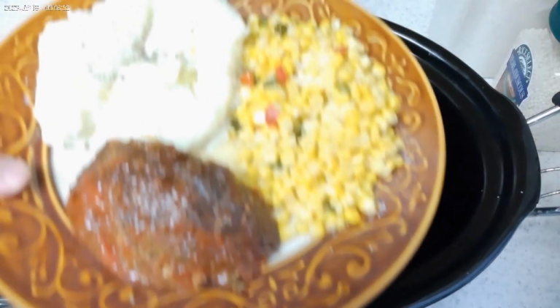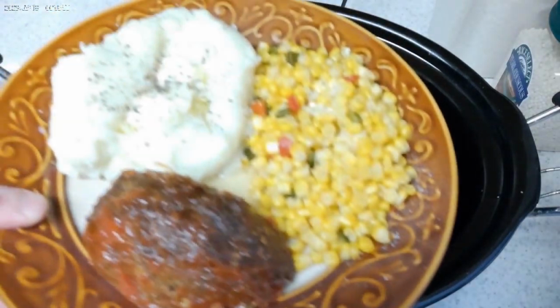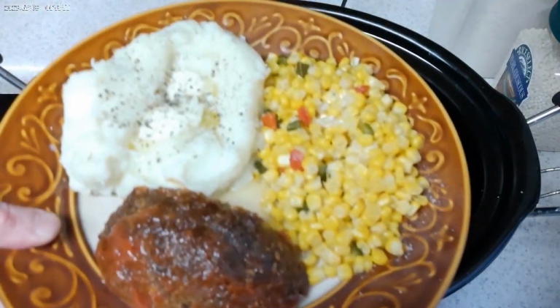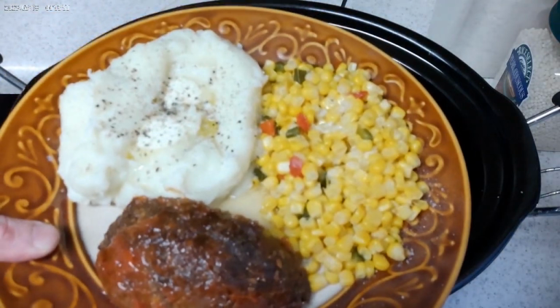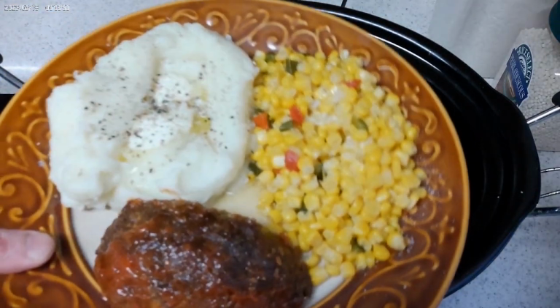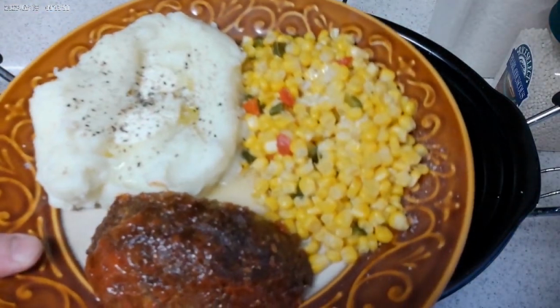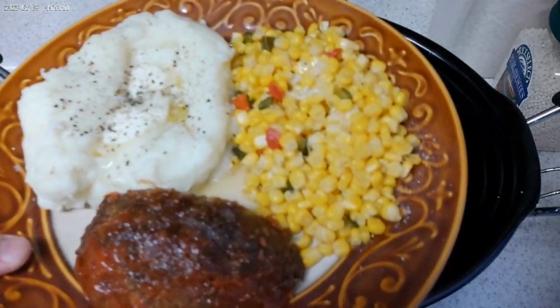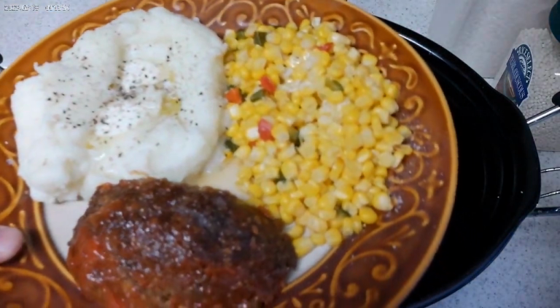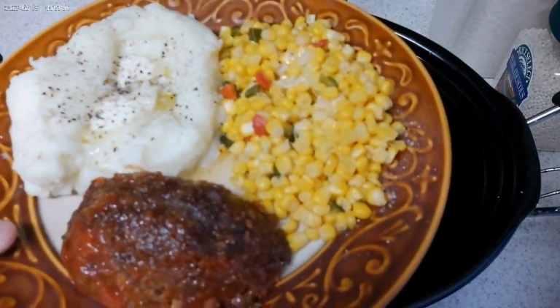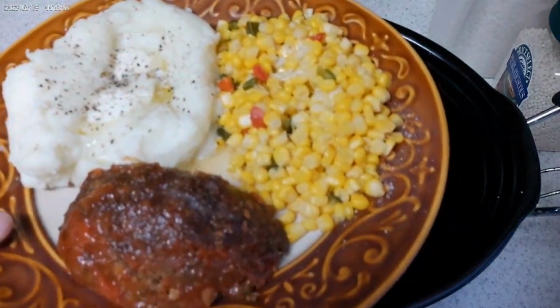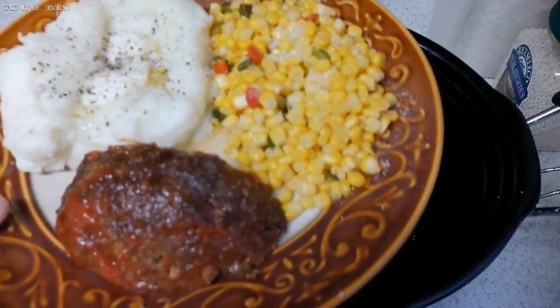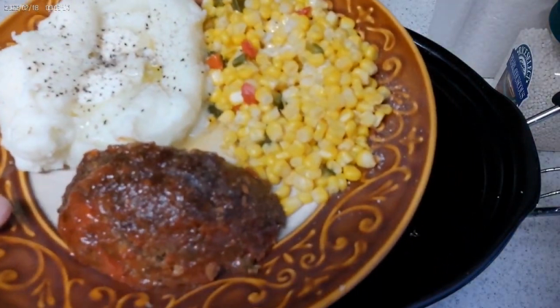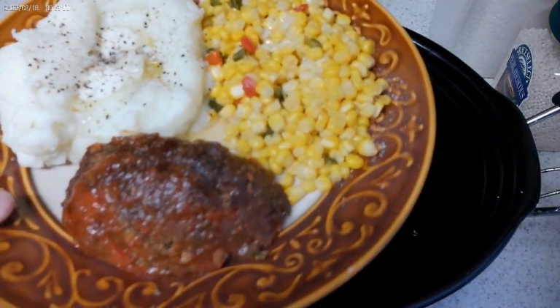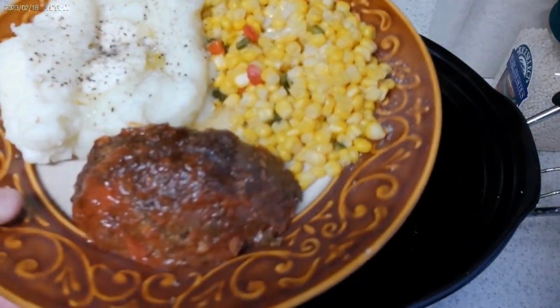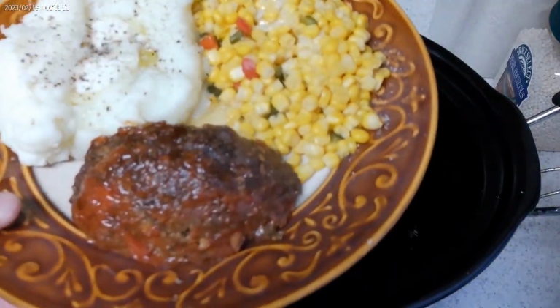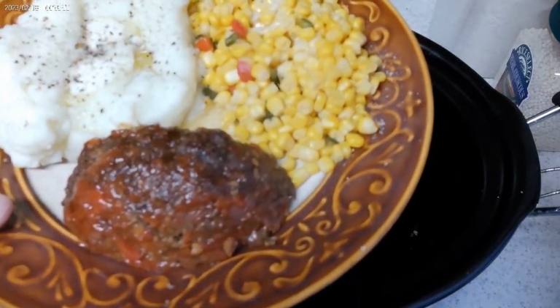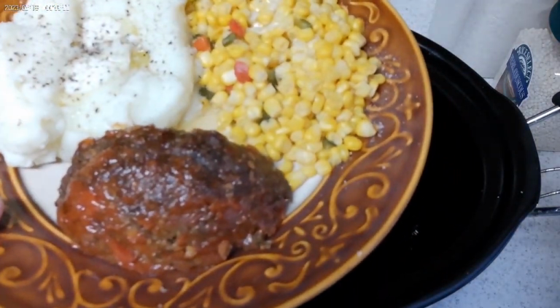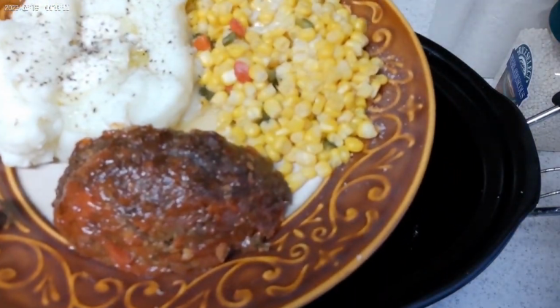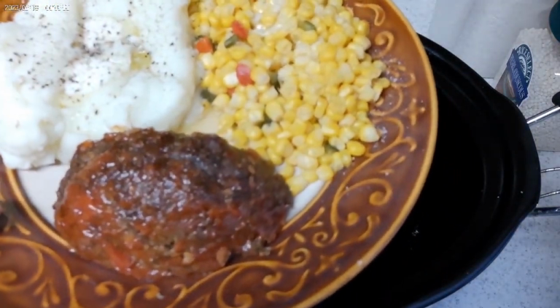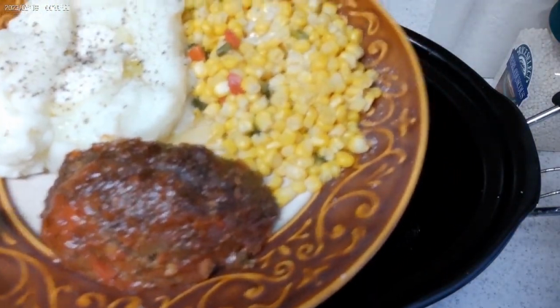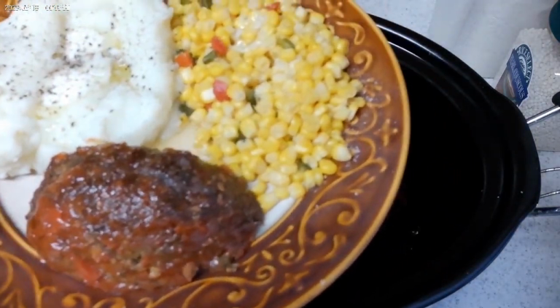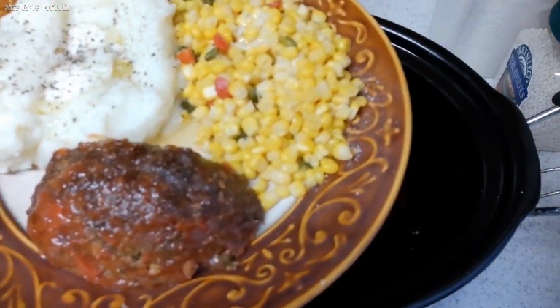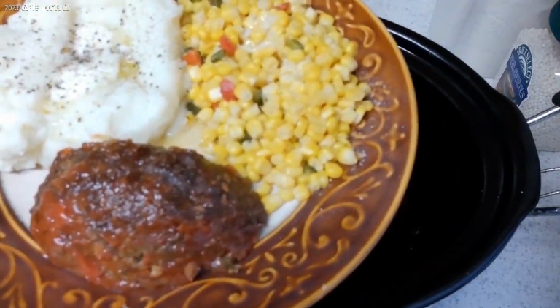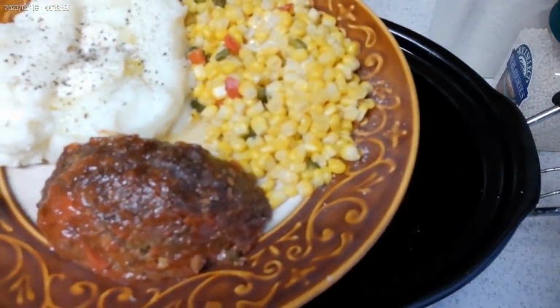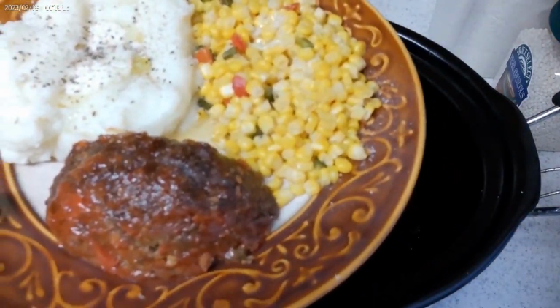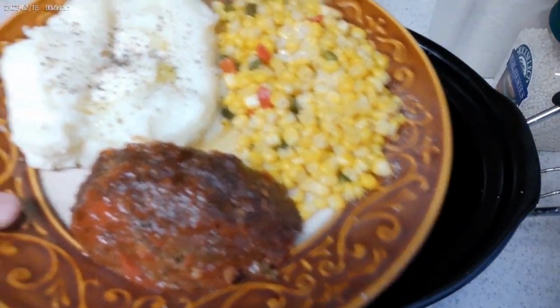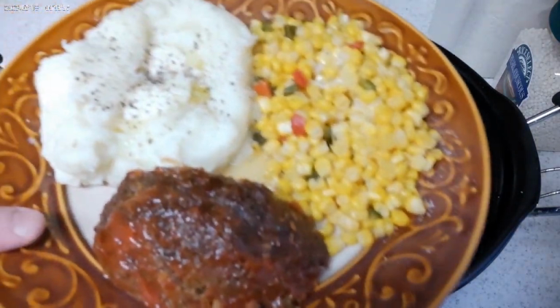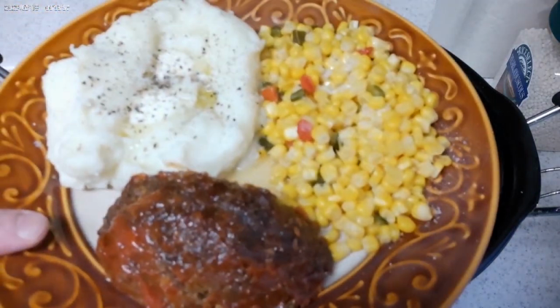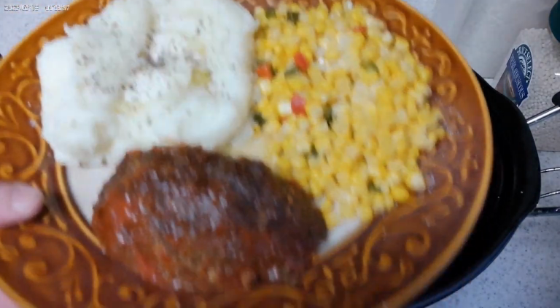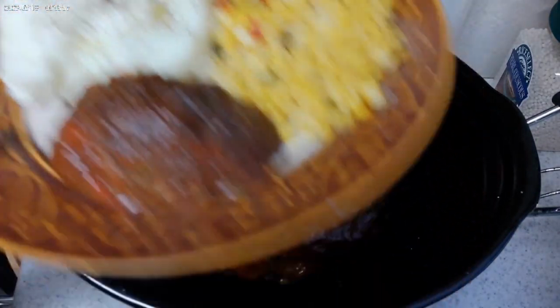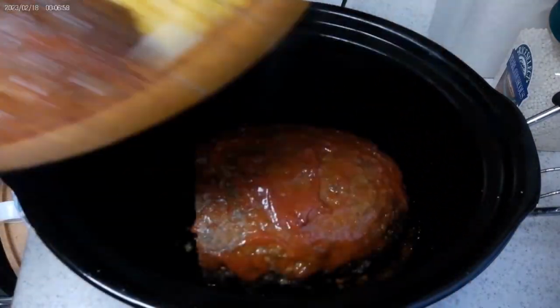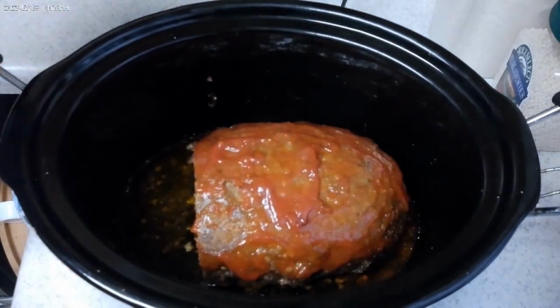There's the final product. Got some corn, got some taters with this Southwest meatloaf. Mm-mm.